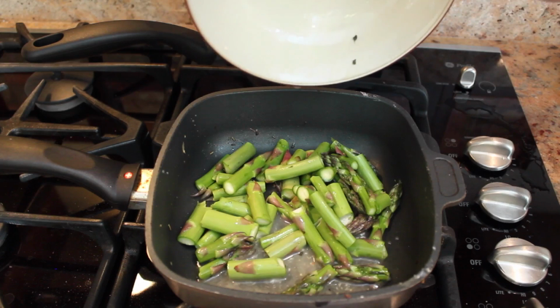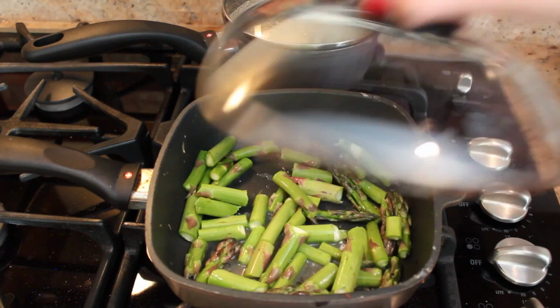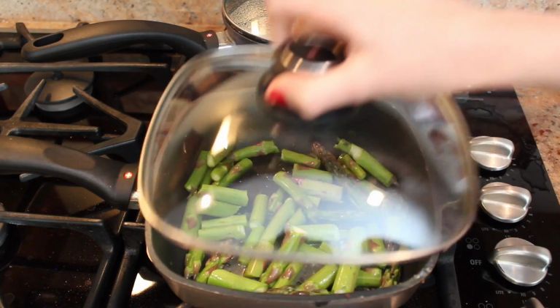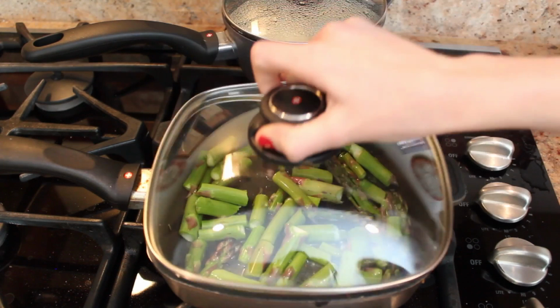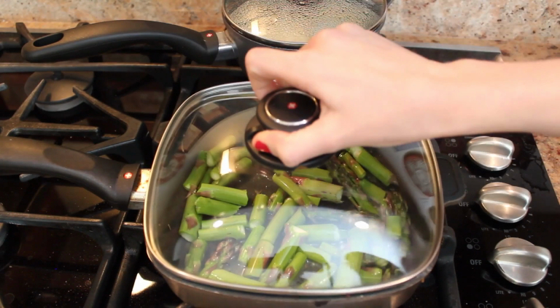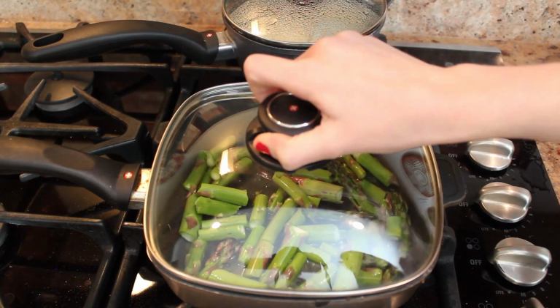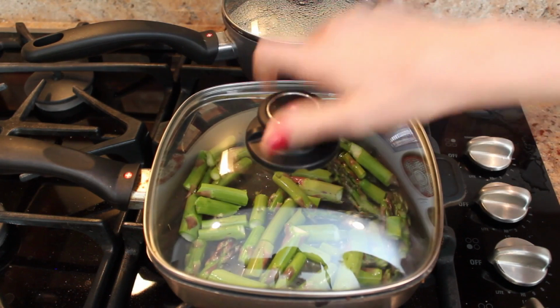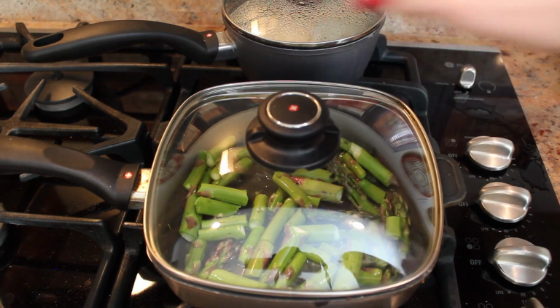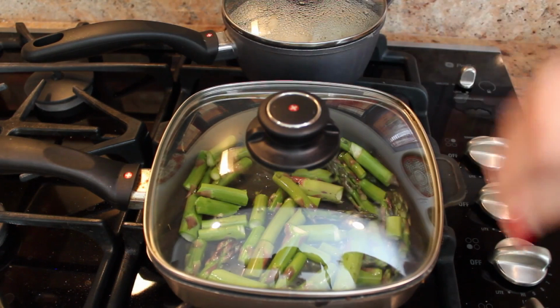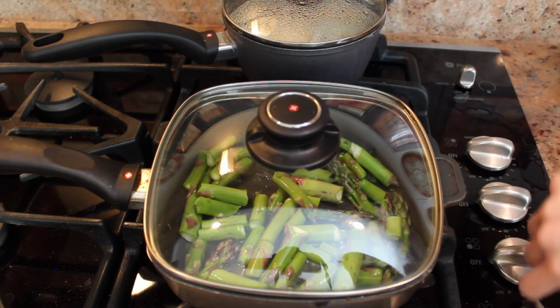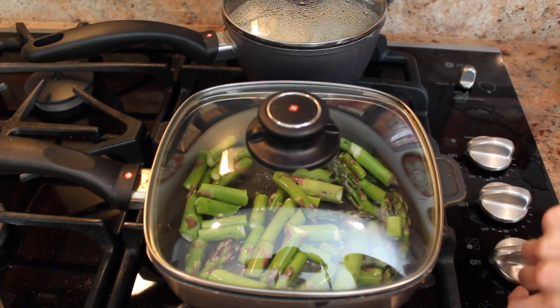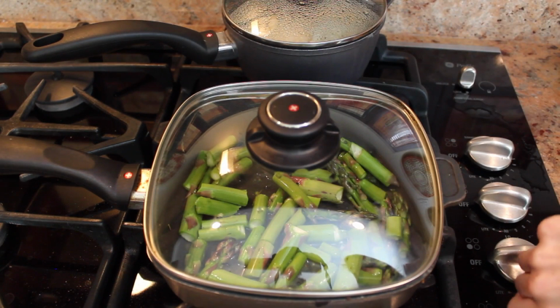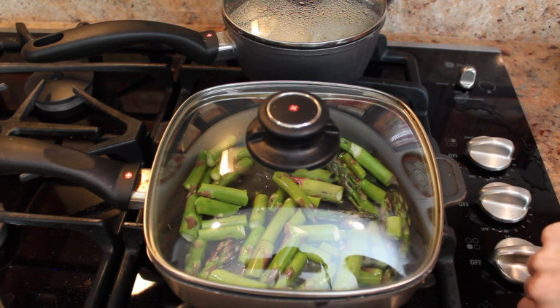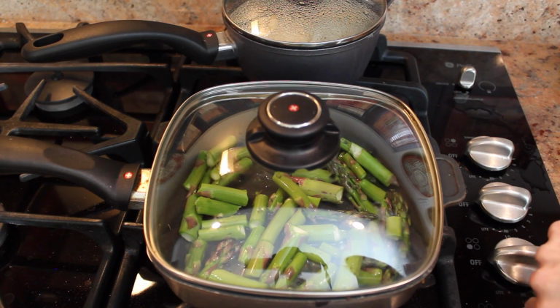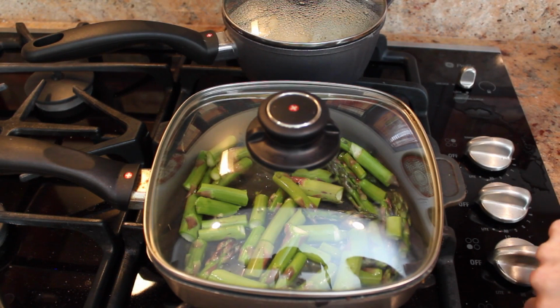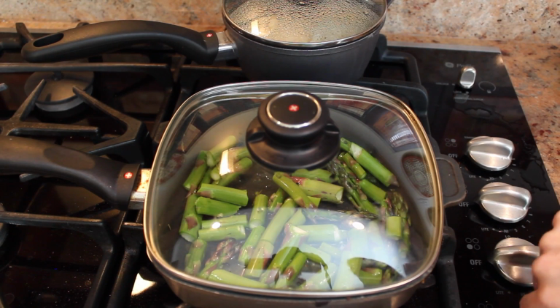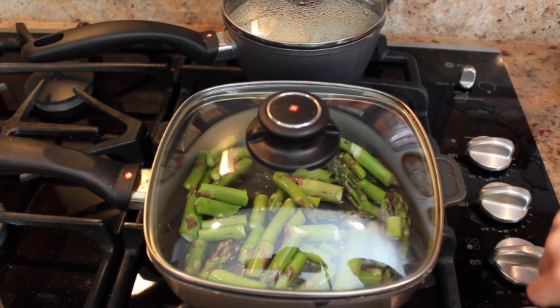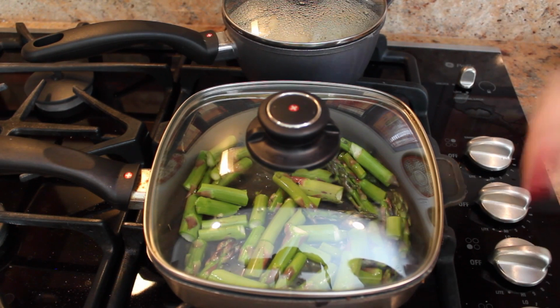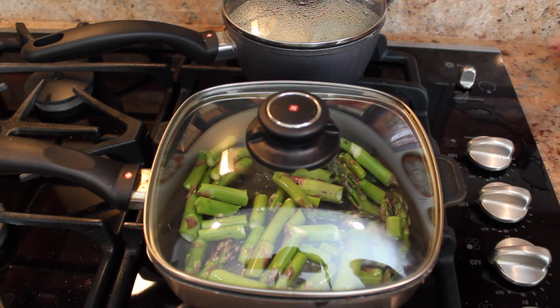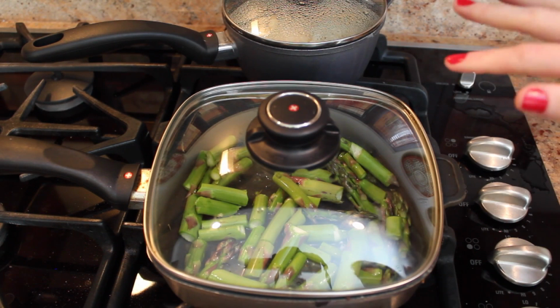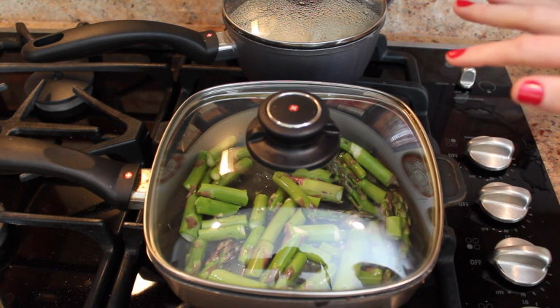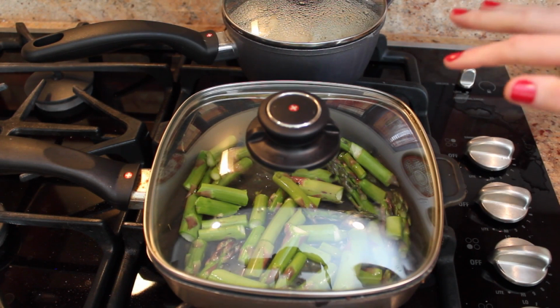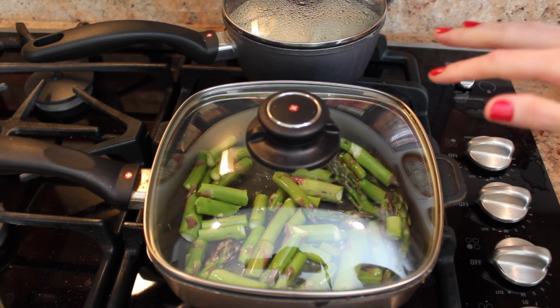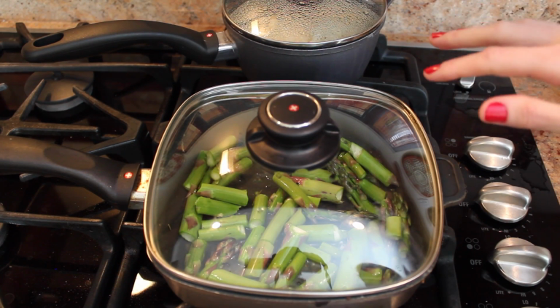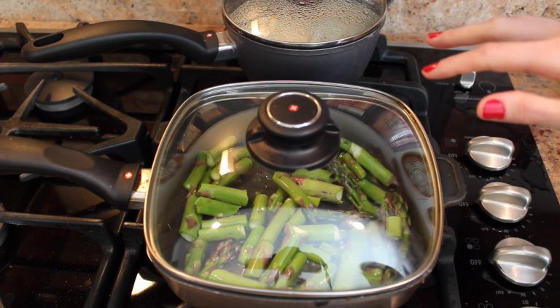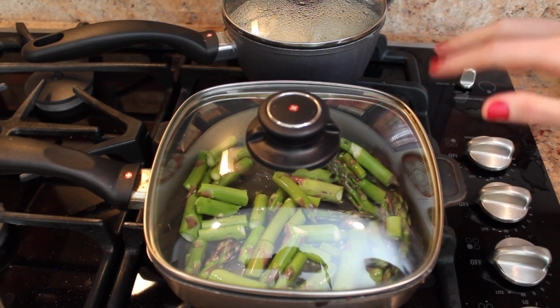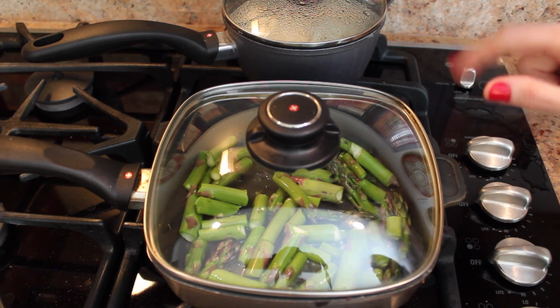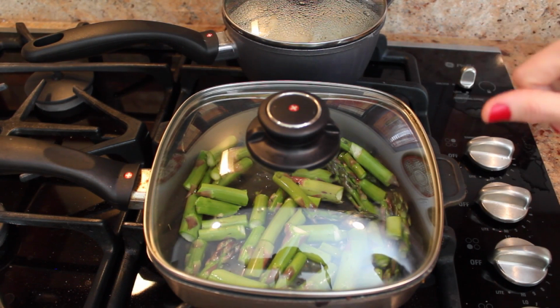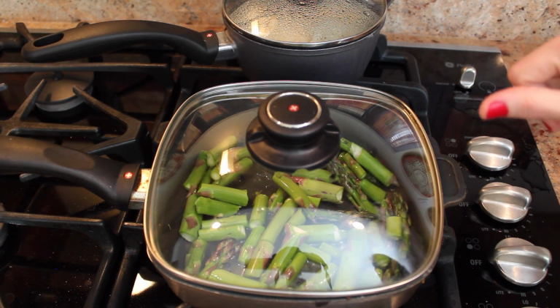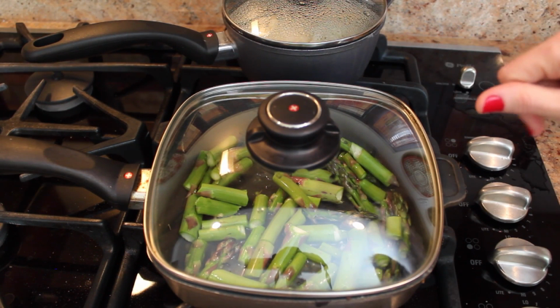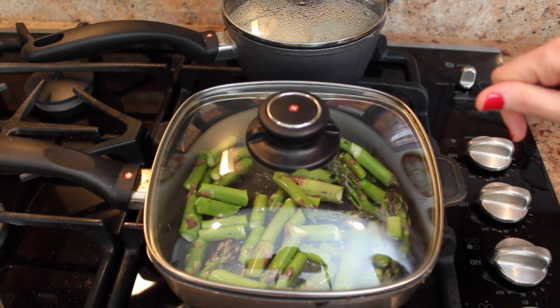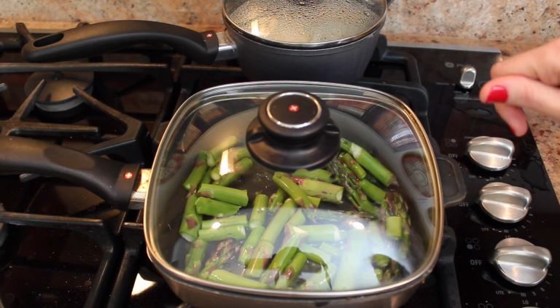Cover the pan again and put your heat back up to medium. Let them cook for about three to four minutes.